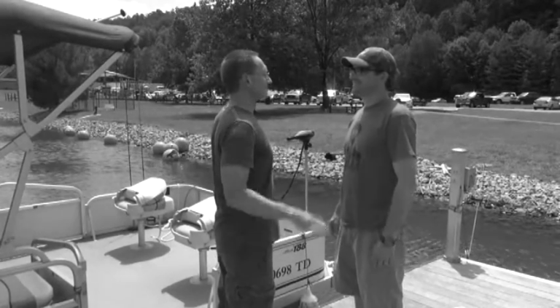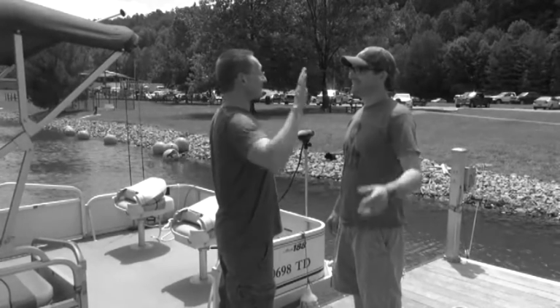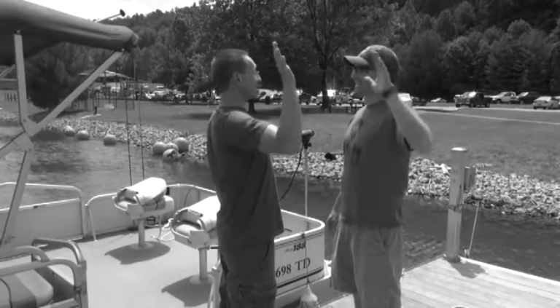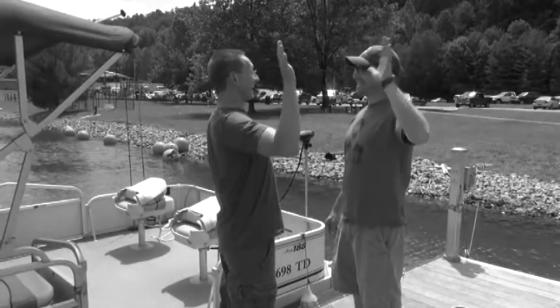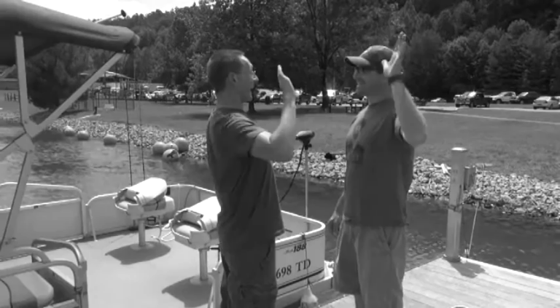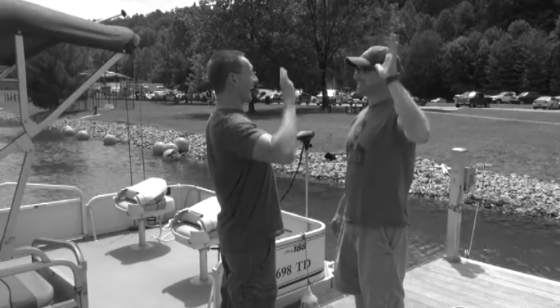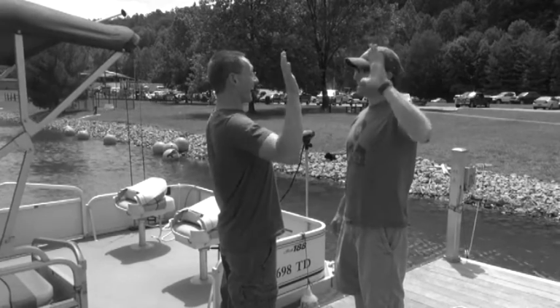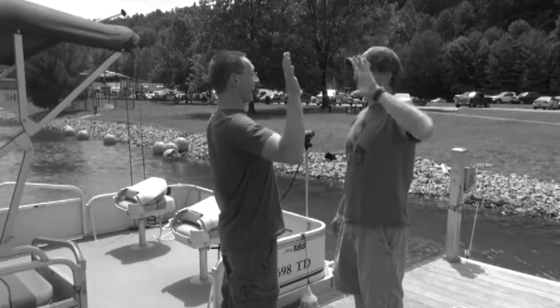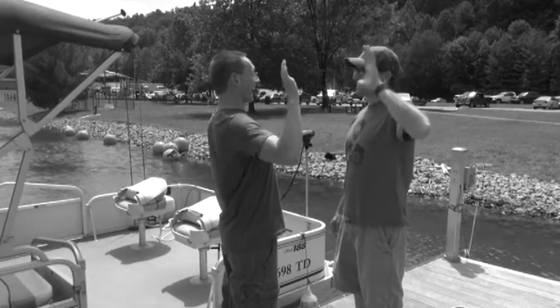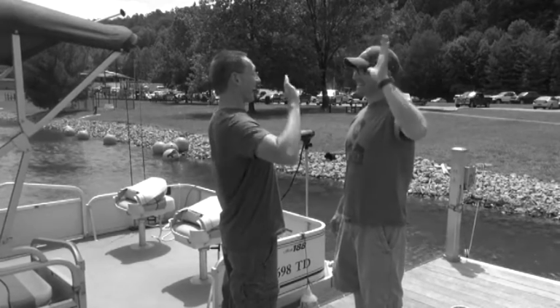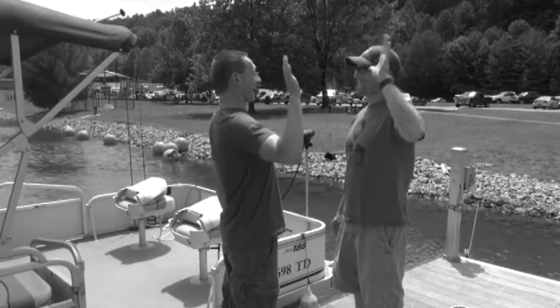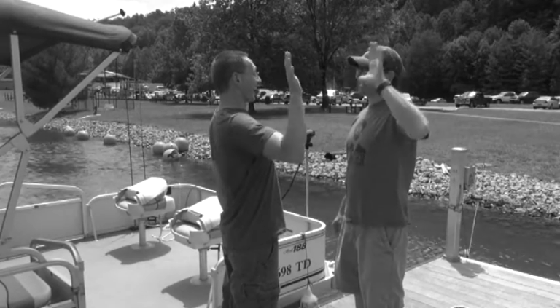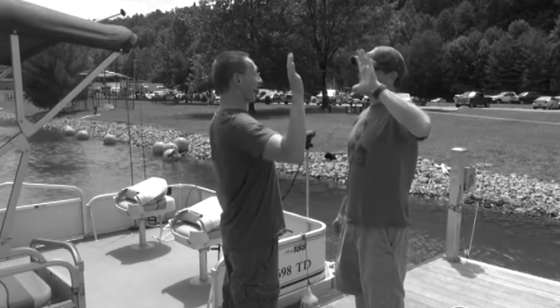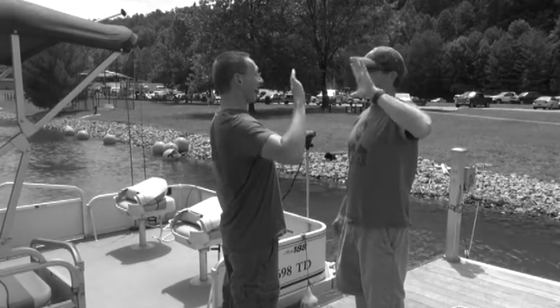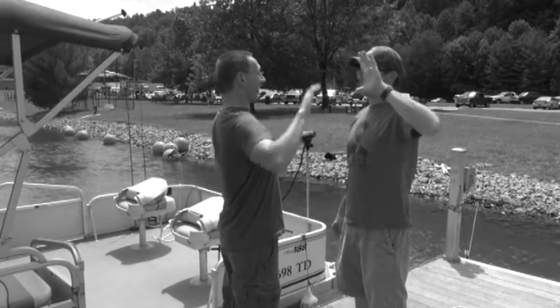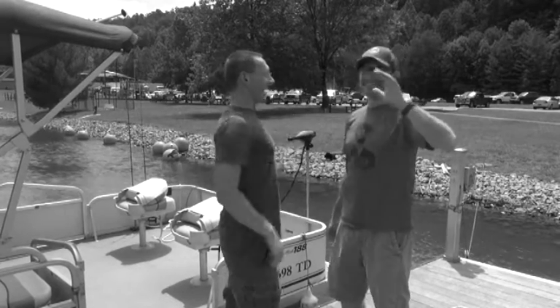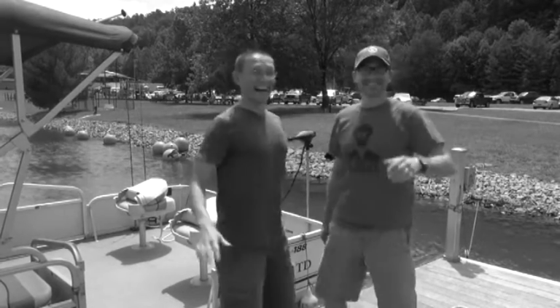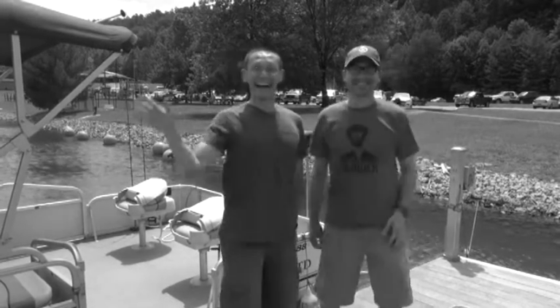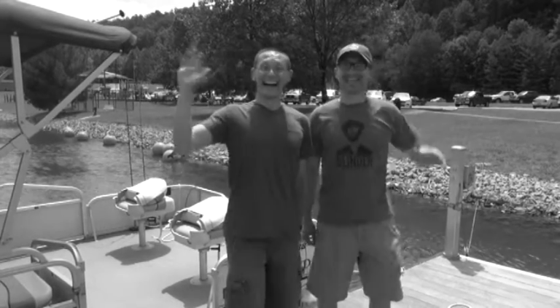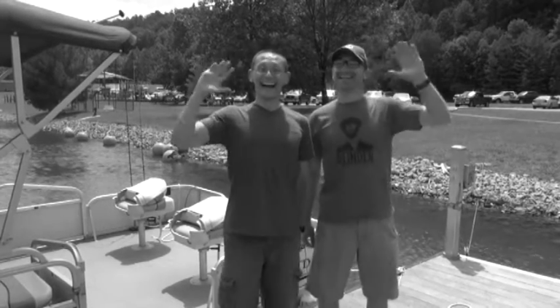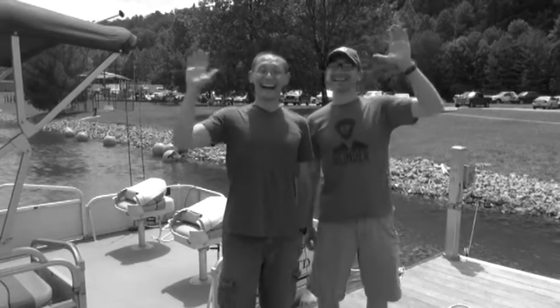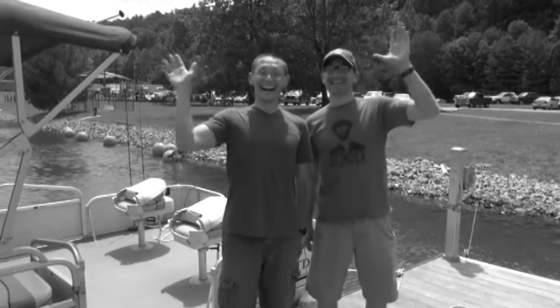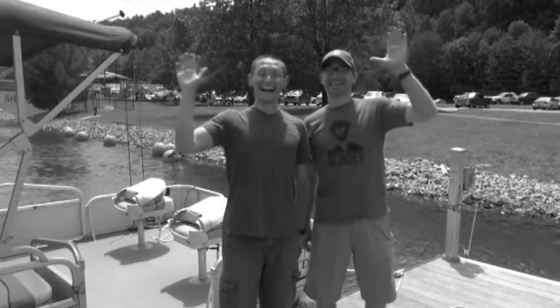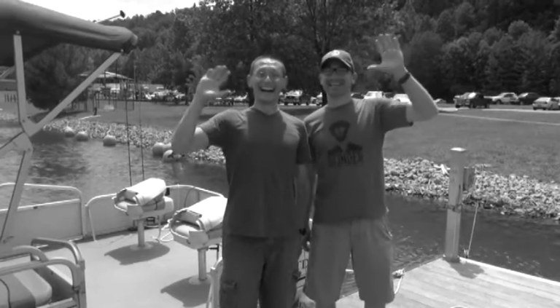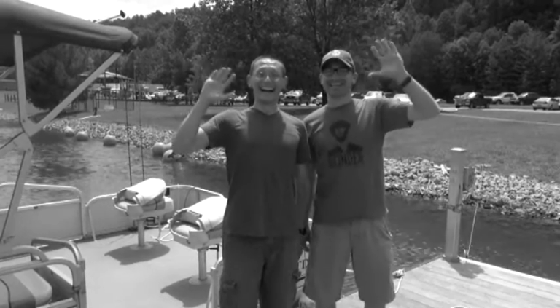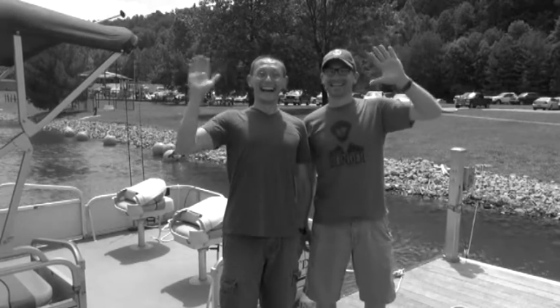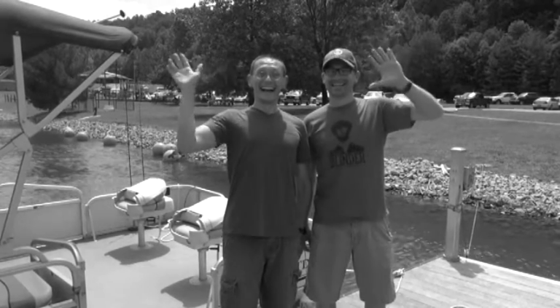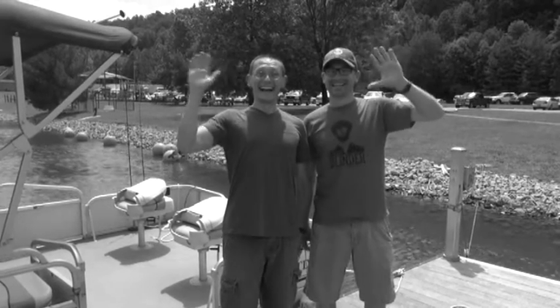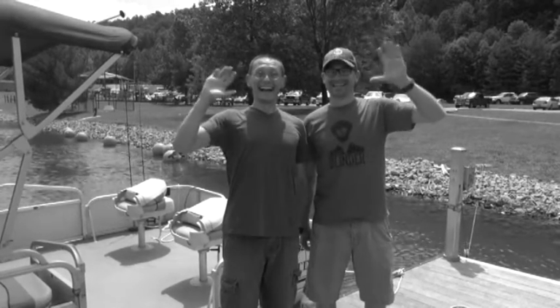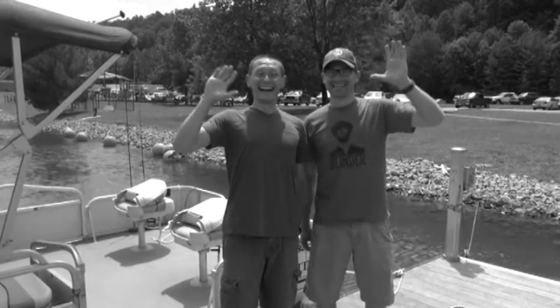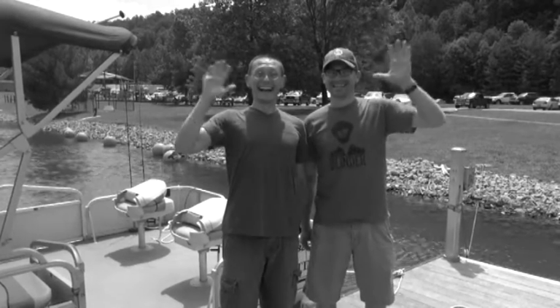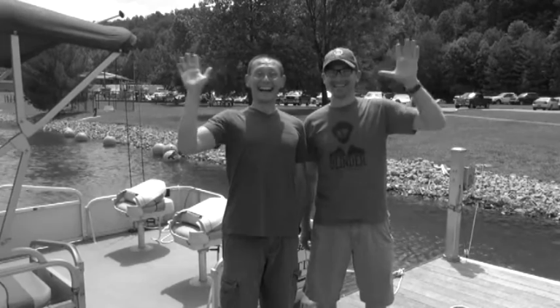Say hi, guys. Now, turn around and say hi to everyone else. There we go. Hey, guys.